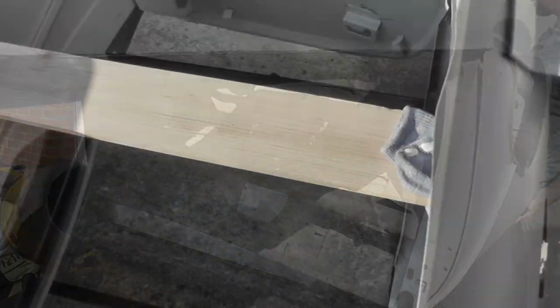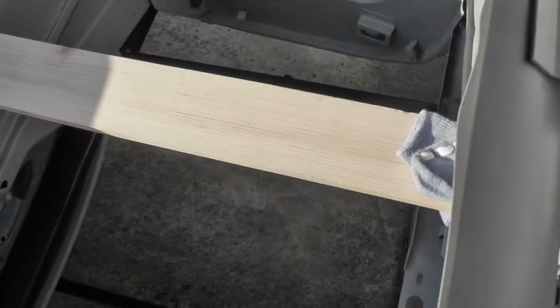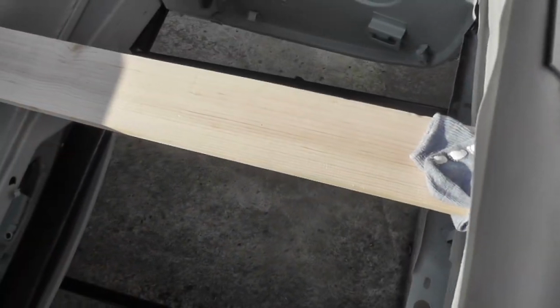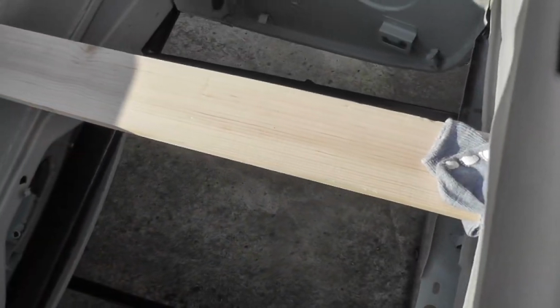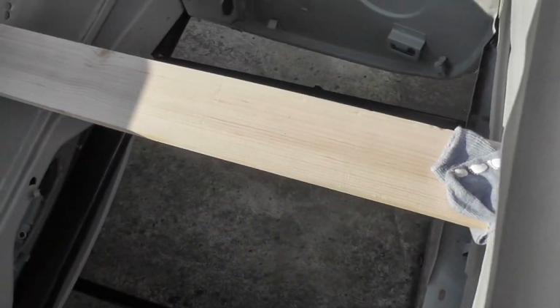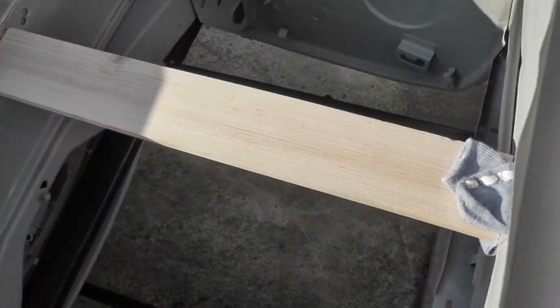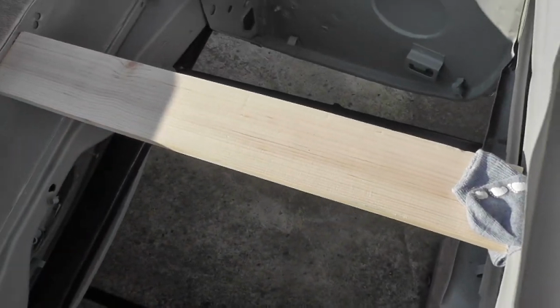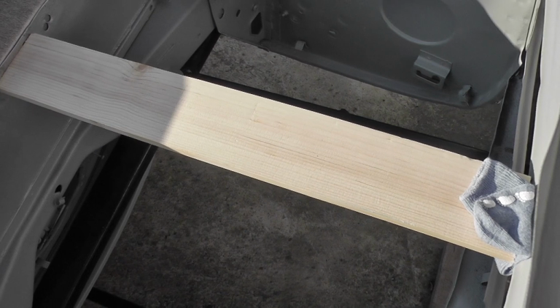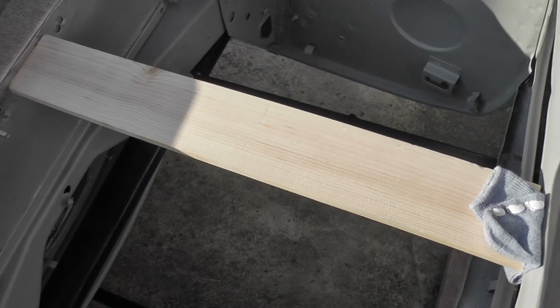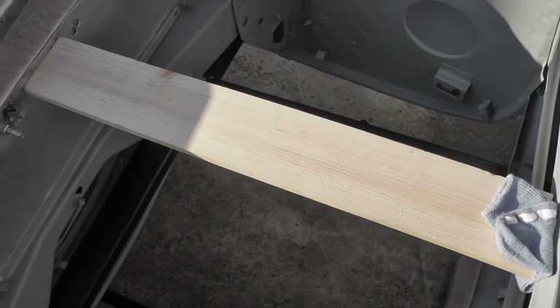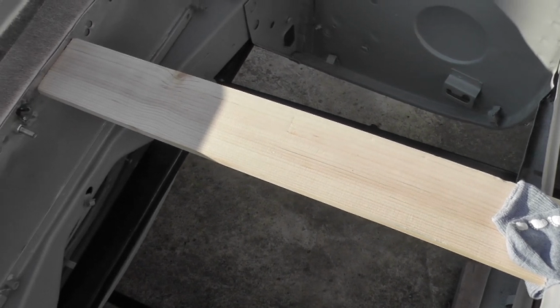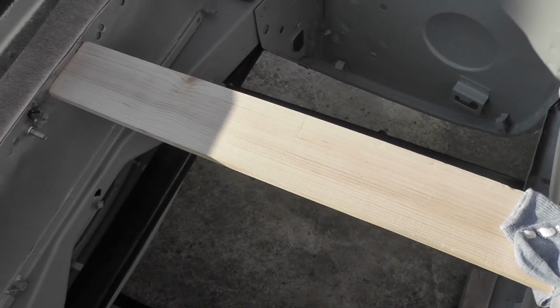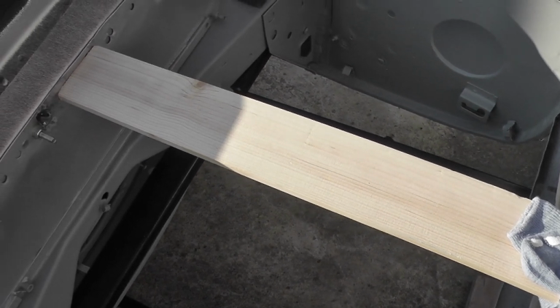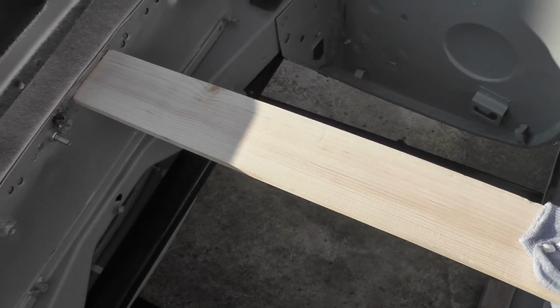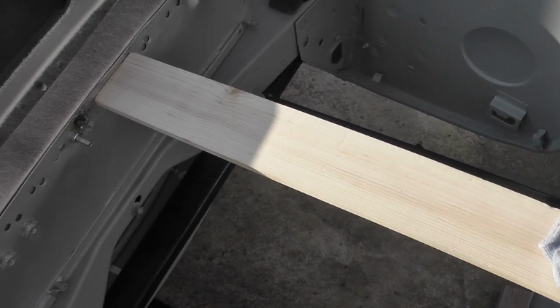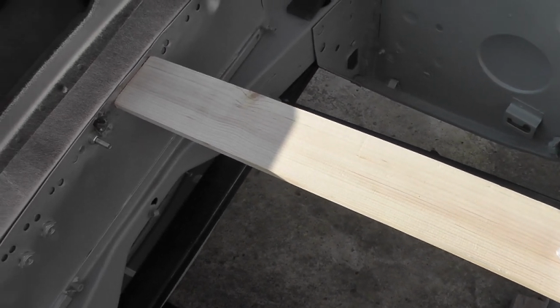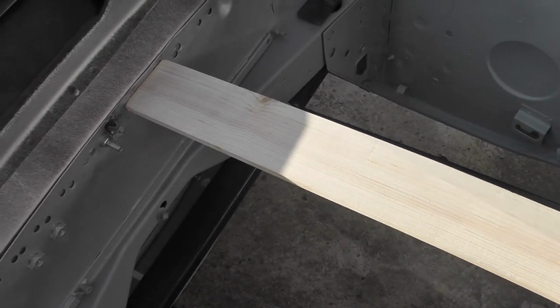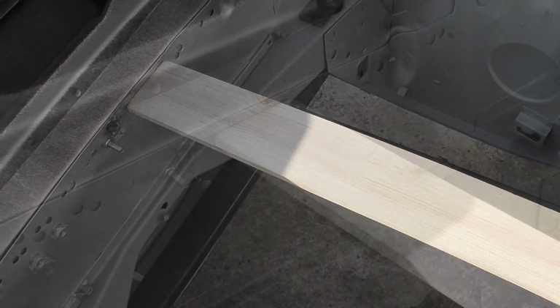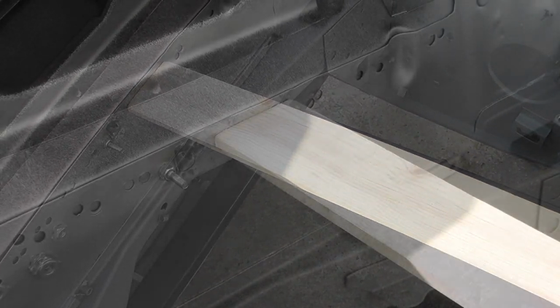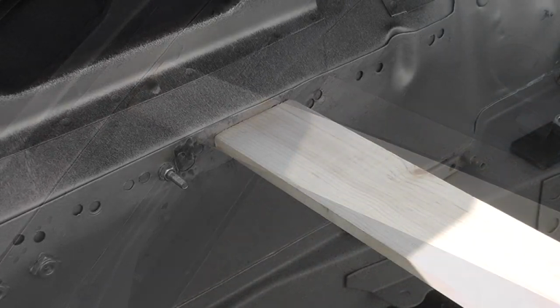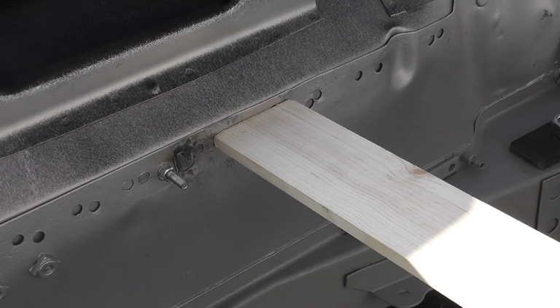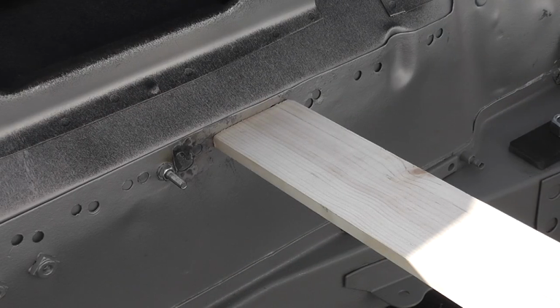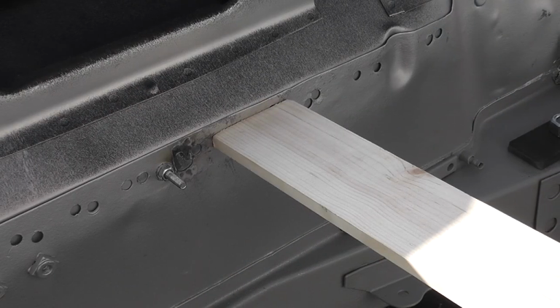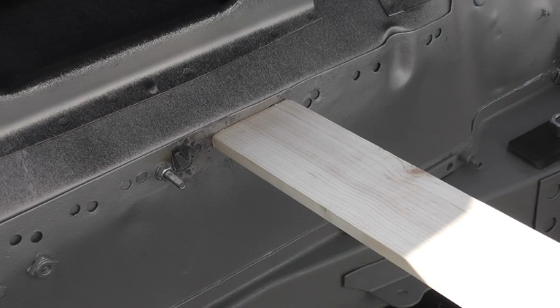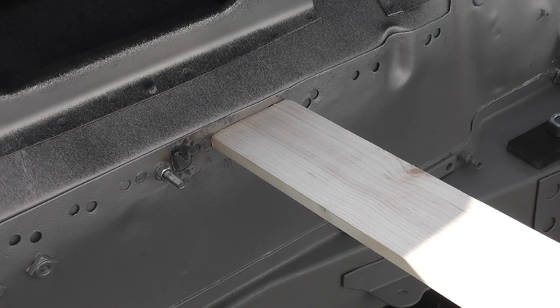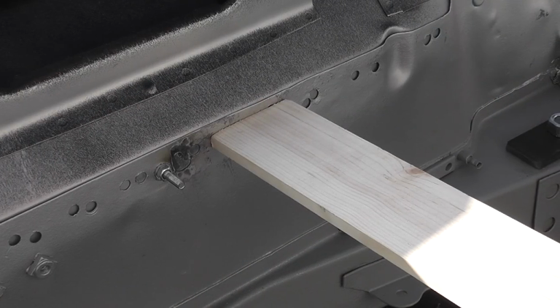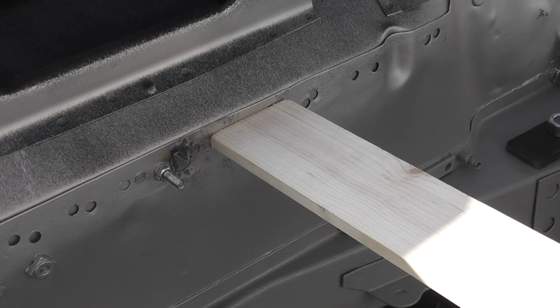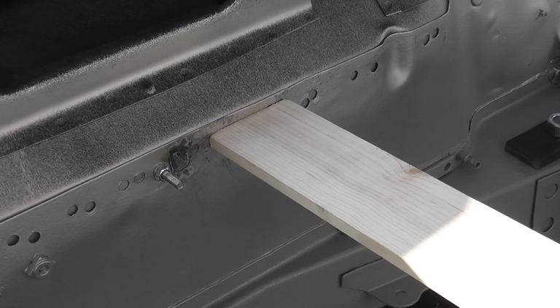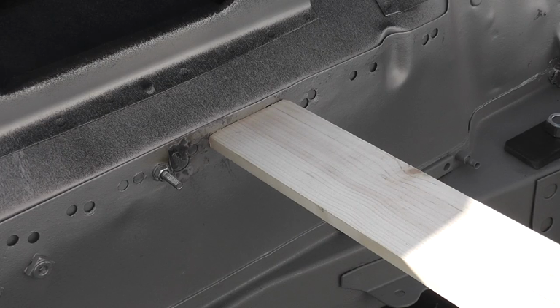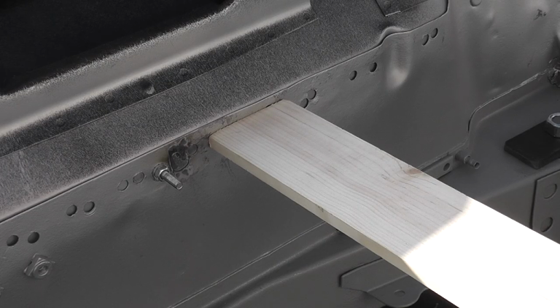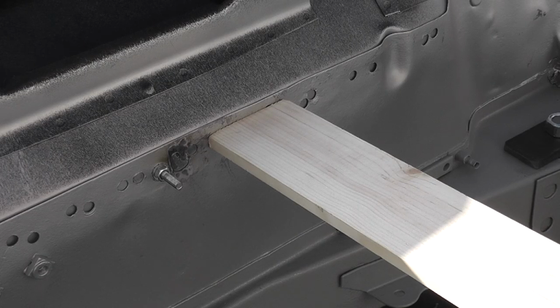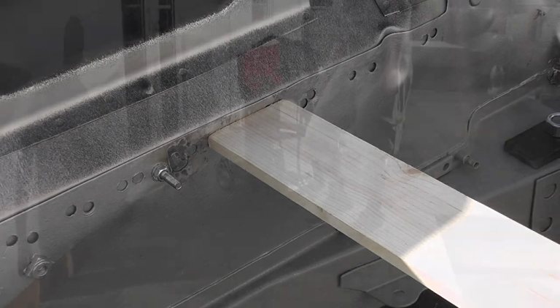I had problems getting the panels to fit tight and resorted to scrap pieces of wood to hold things together, which kept setting on fire every time I hit it with the welder.